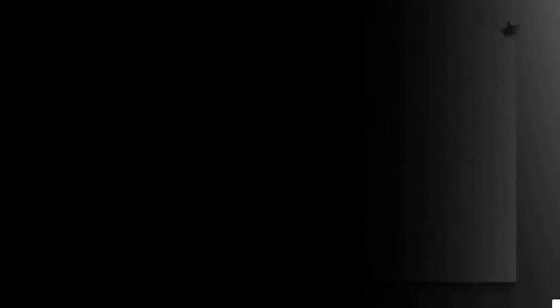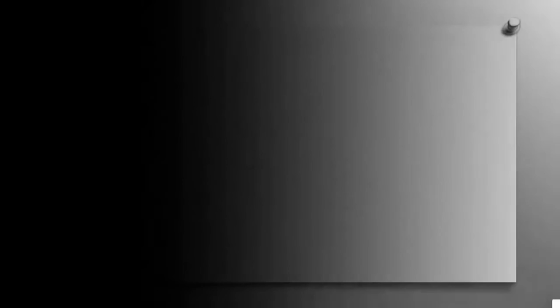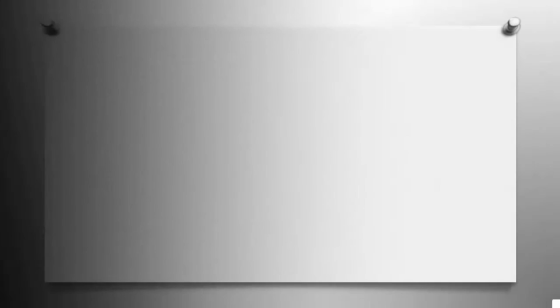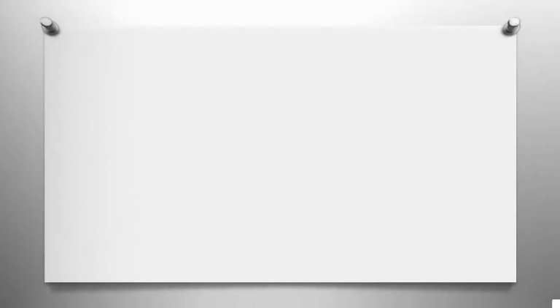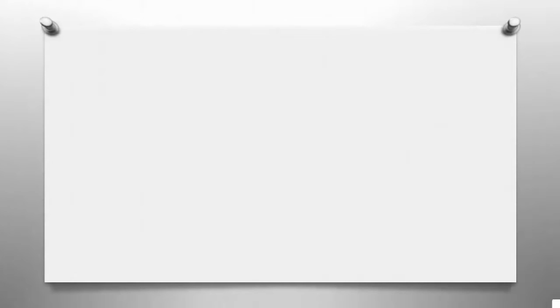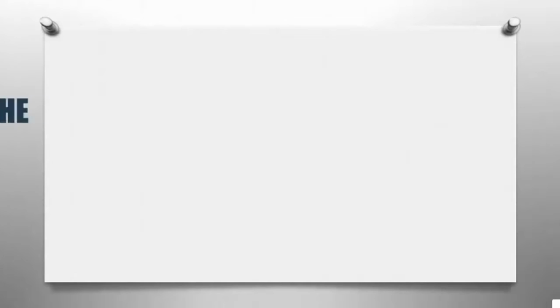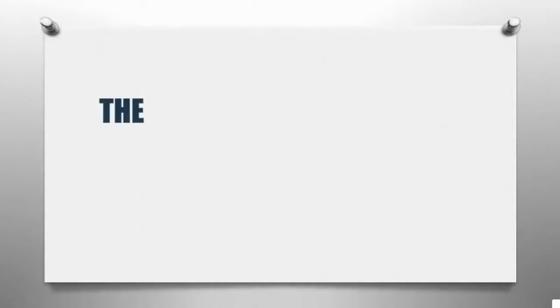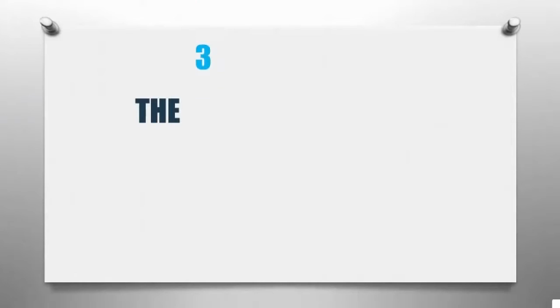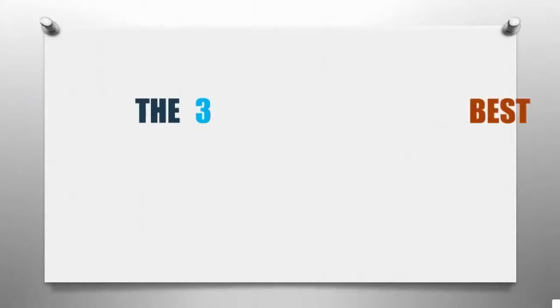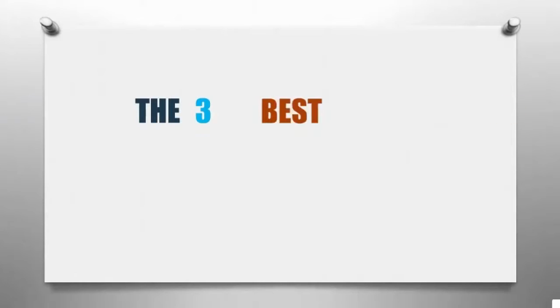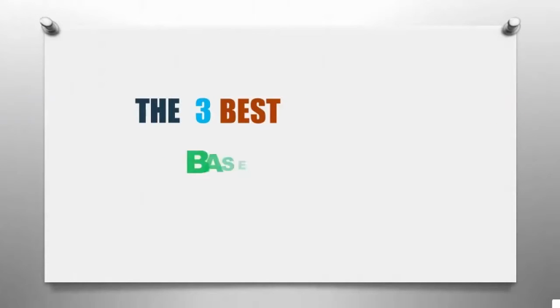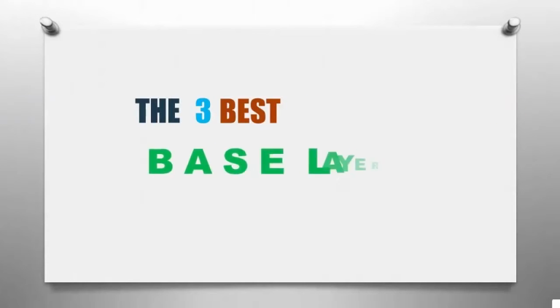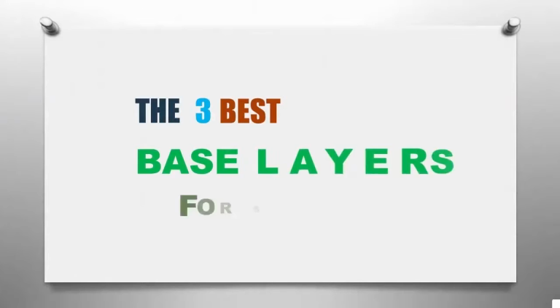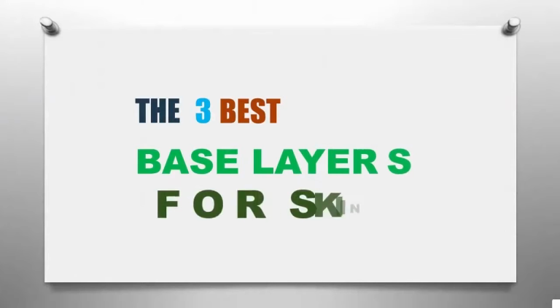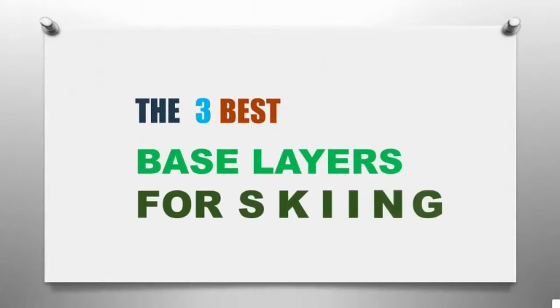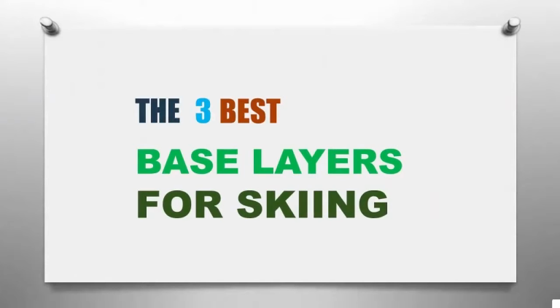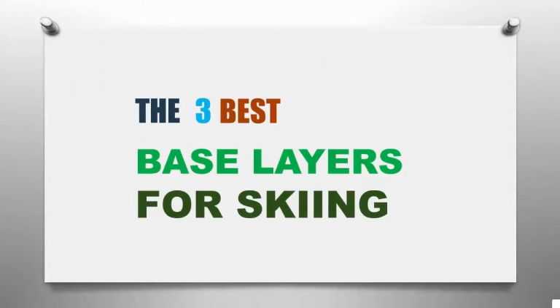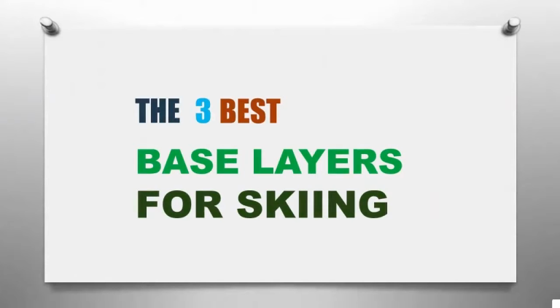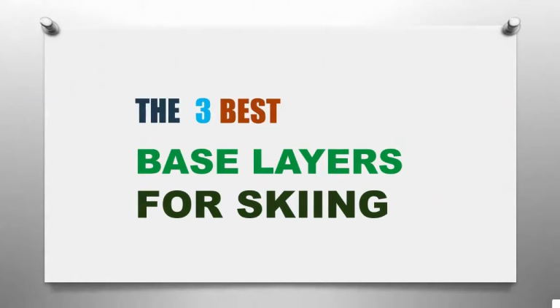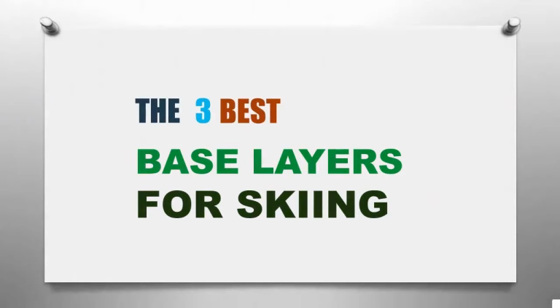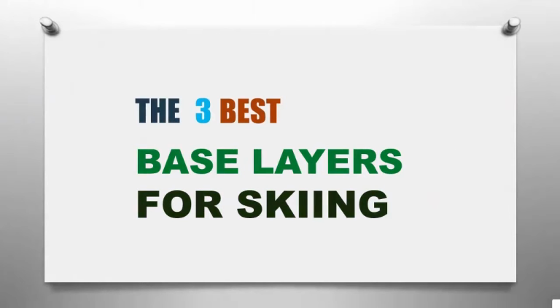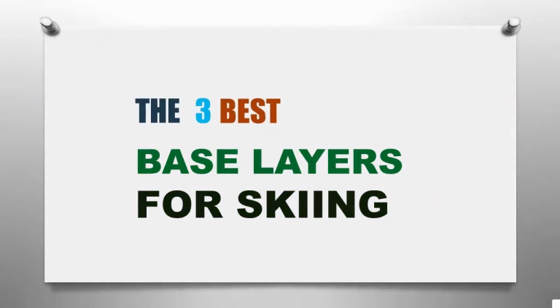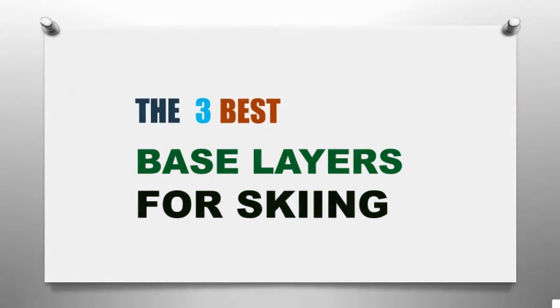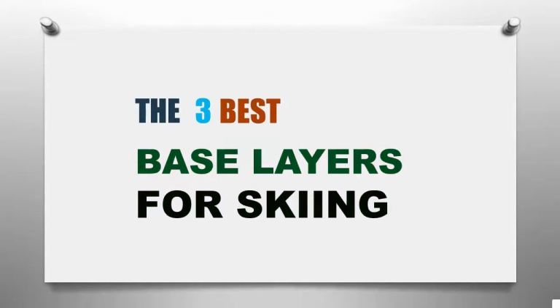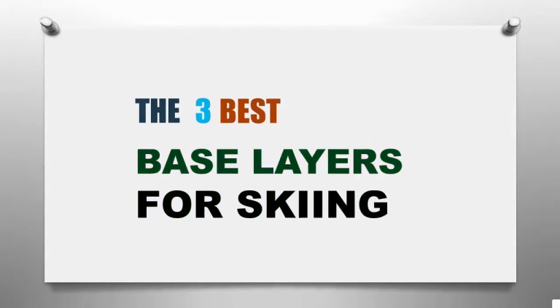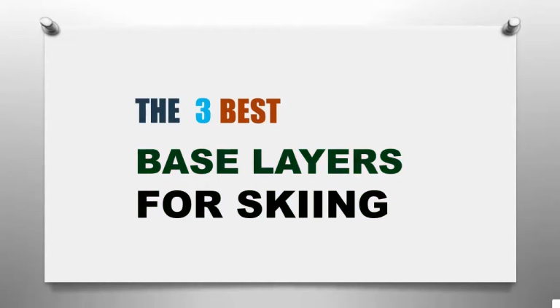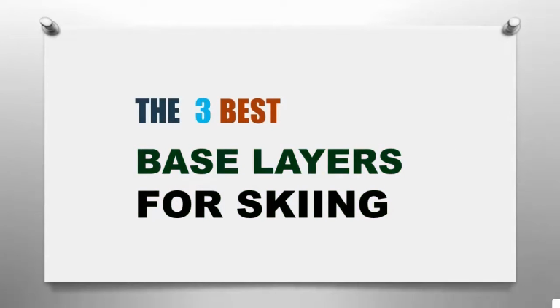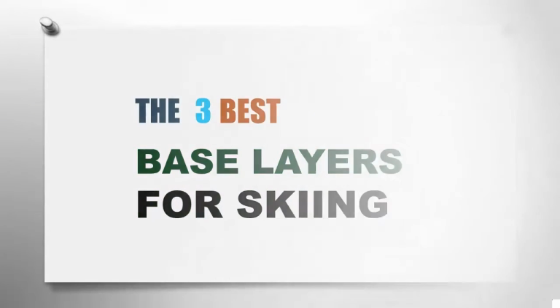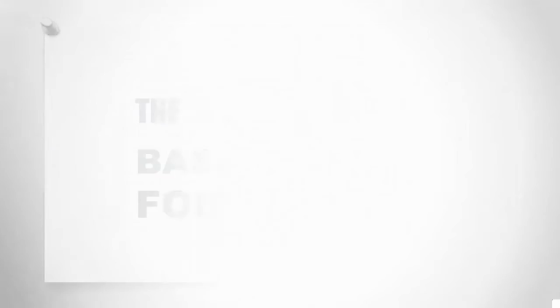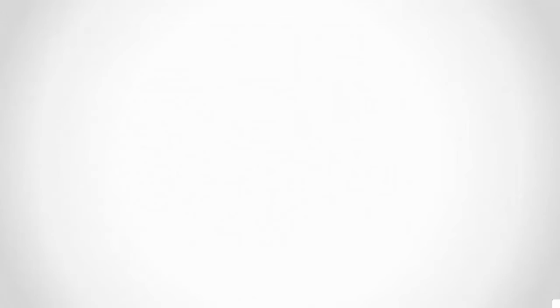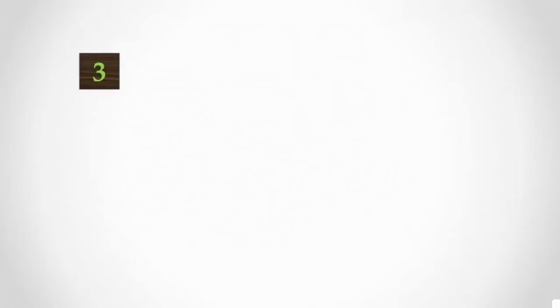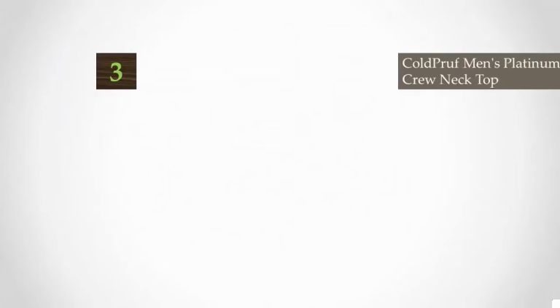Sports Review presents the three best base layers for skiing. Let's get started with the list.